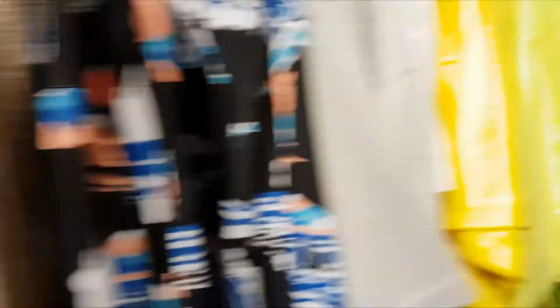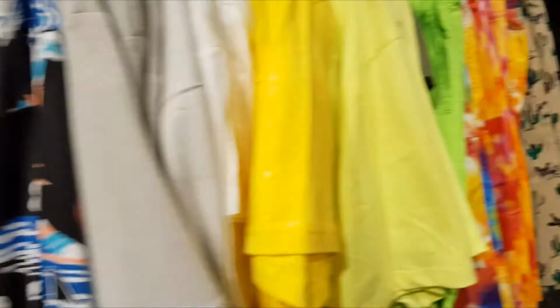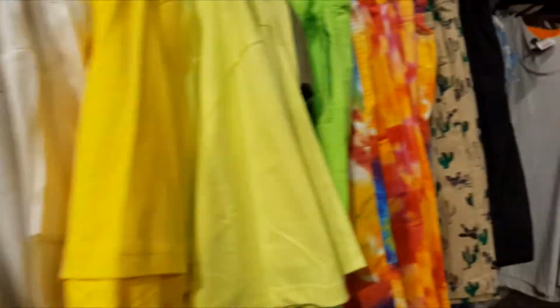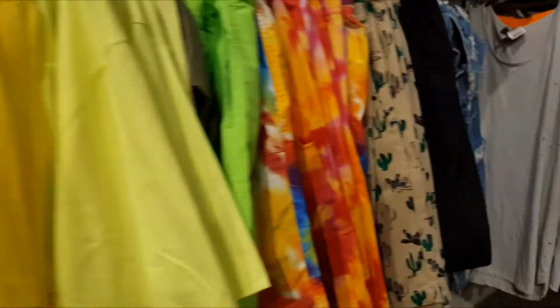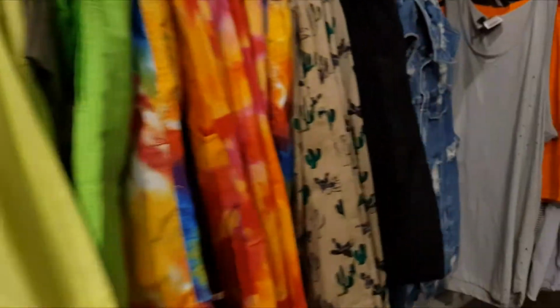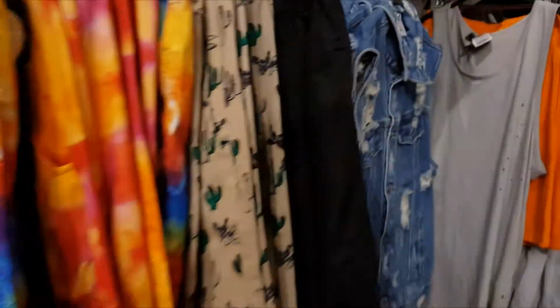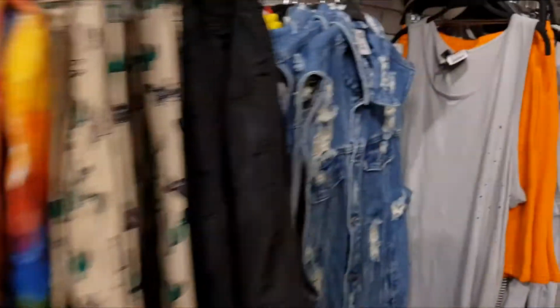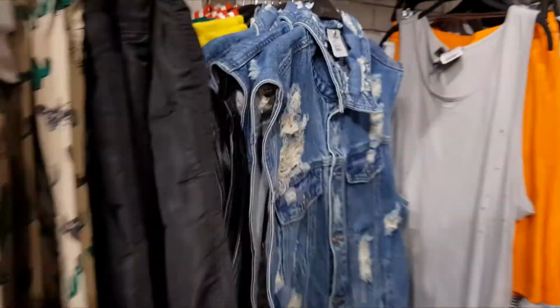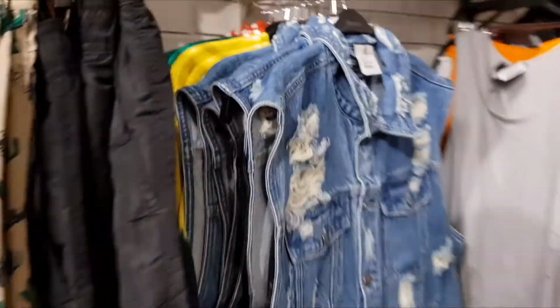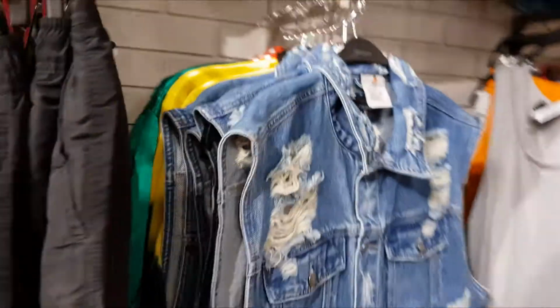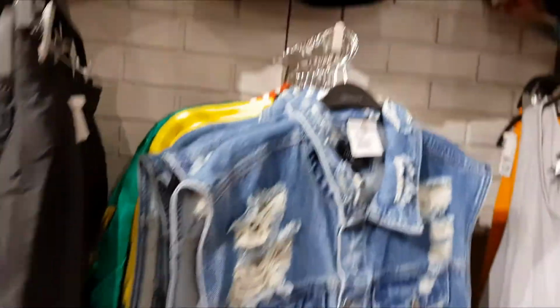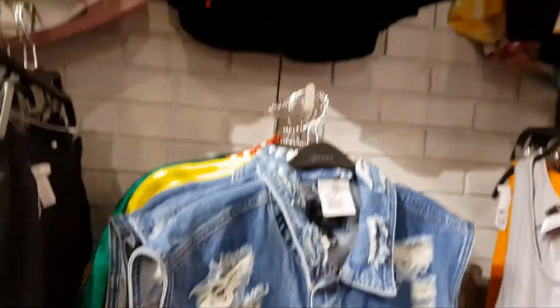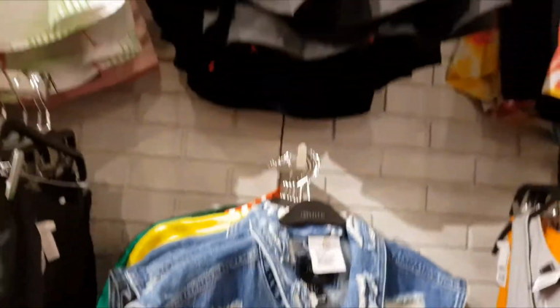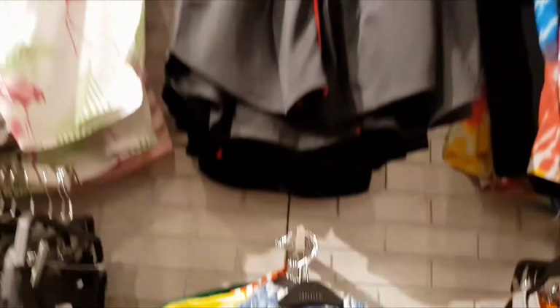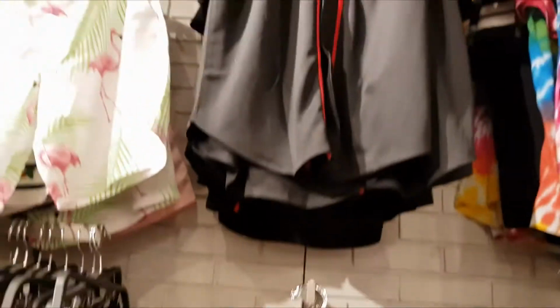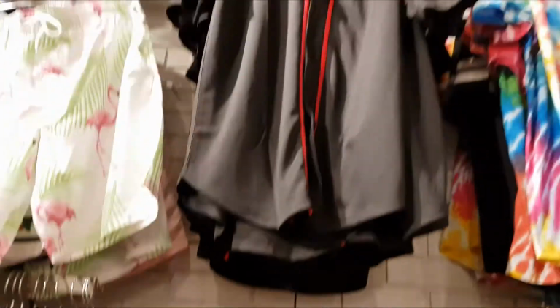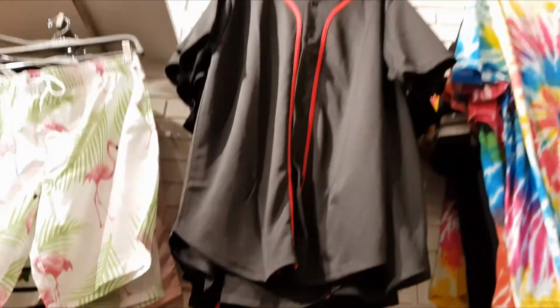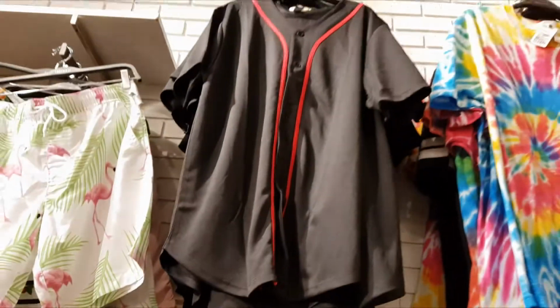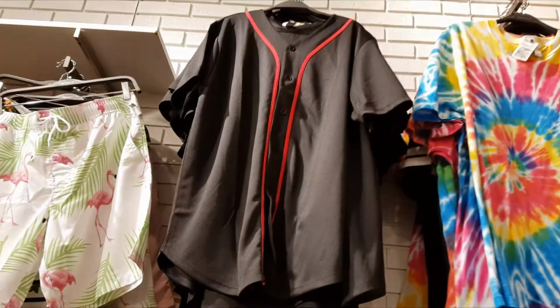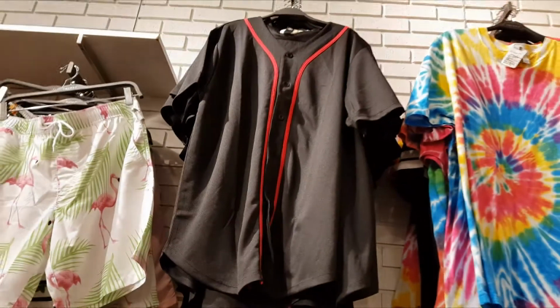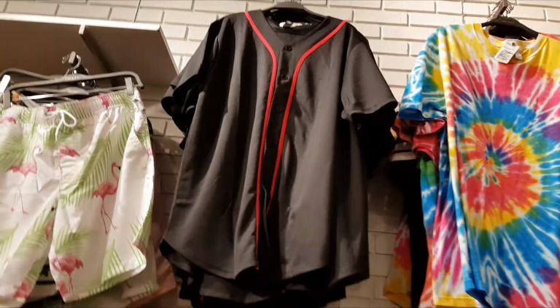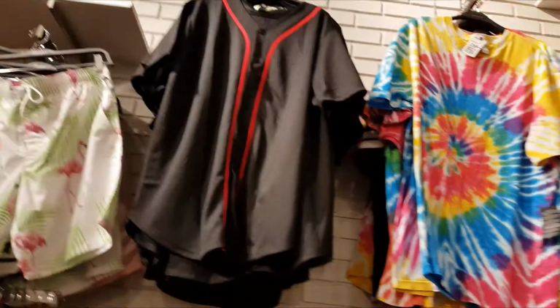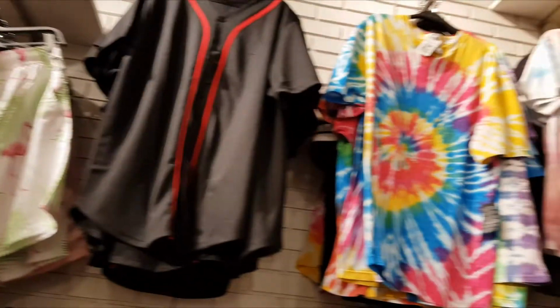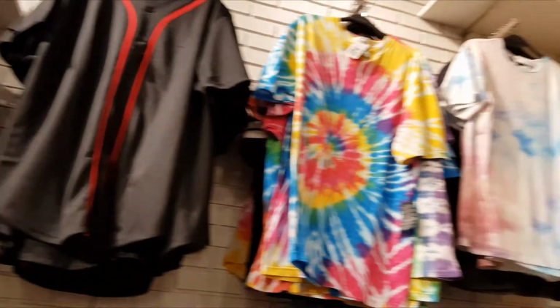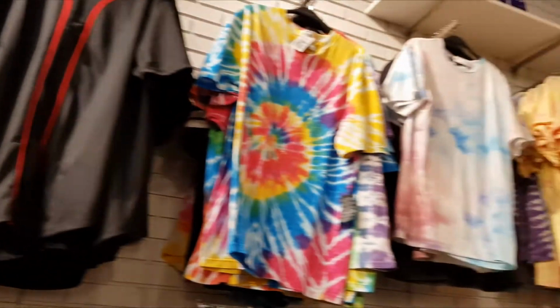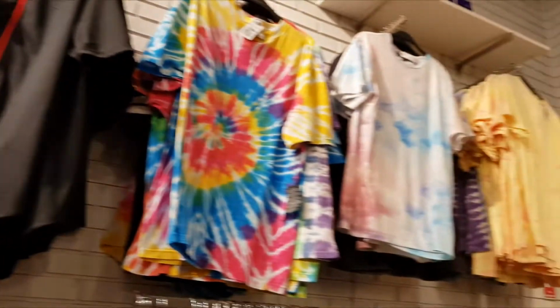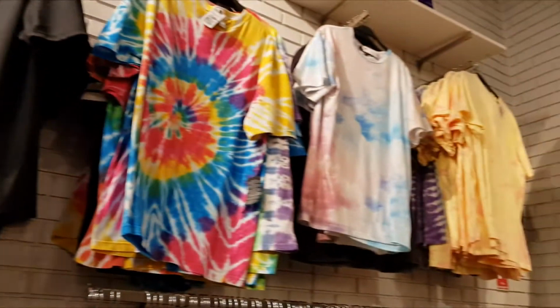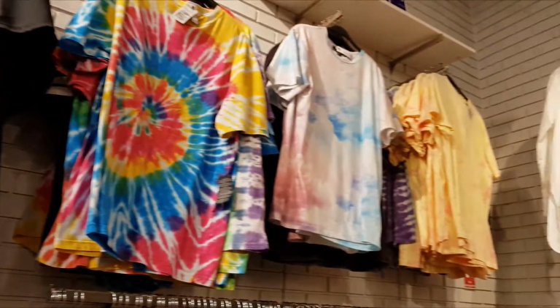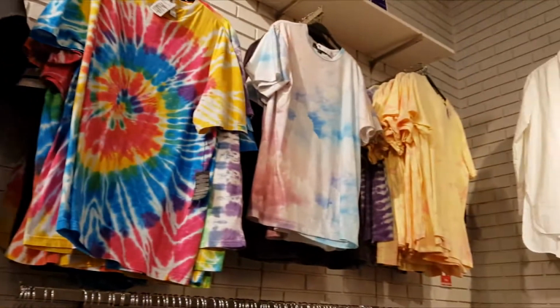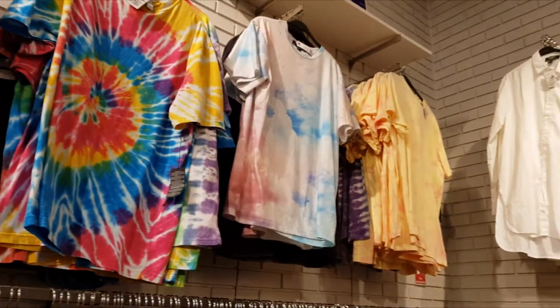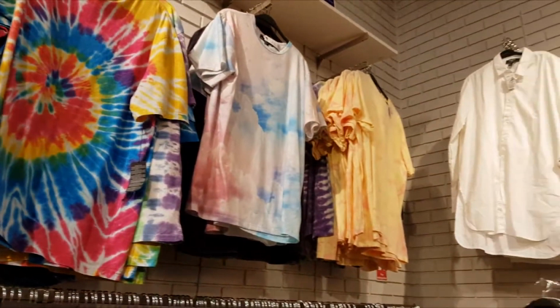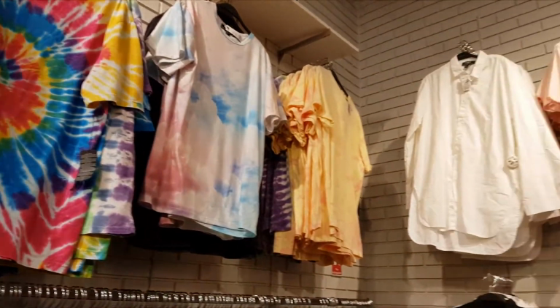I actually love Forever 21, but I am not really impressed by the men's section! So let's move on!